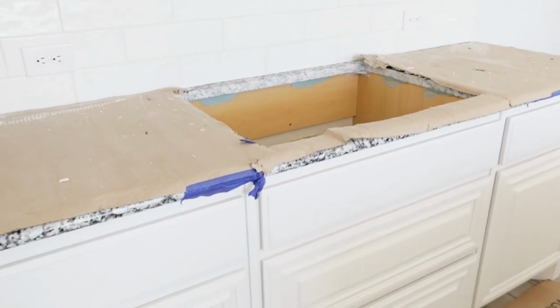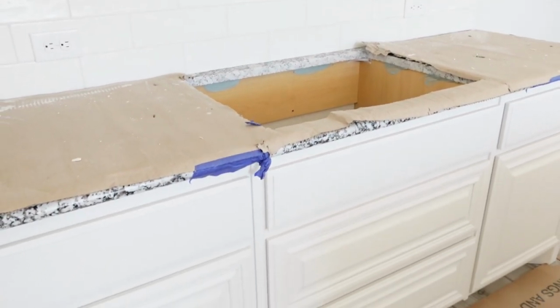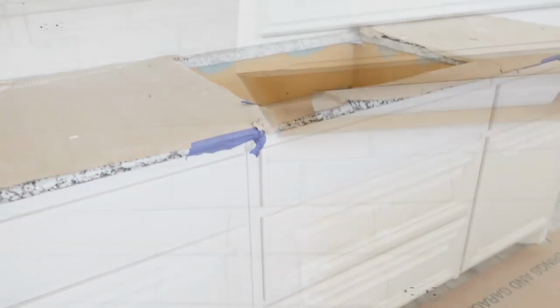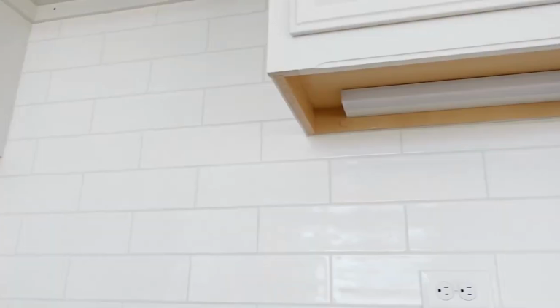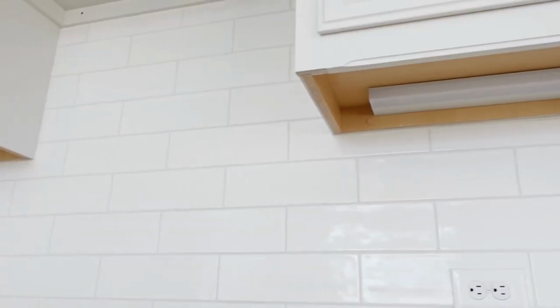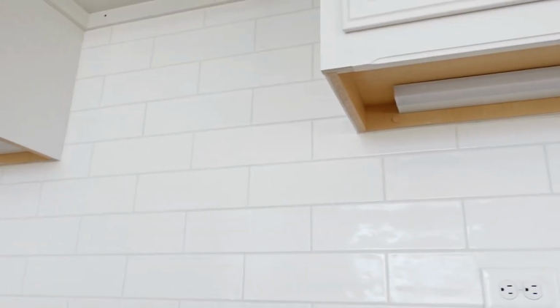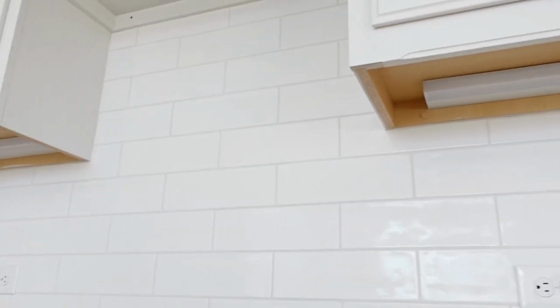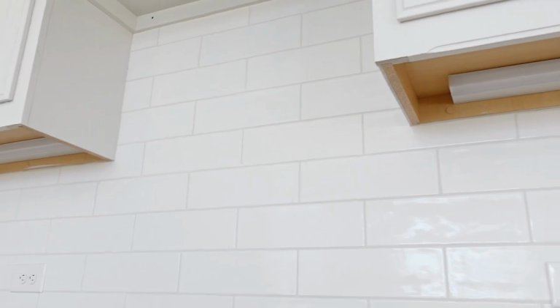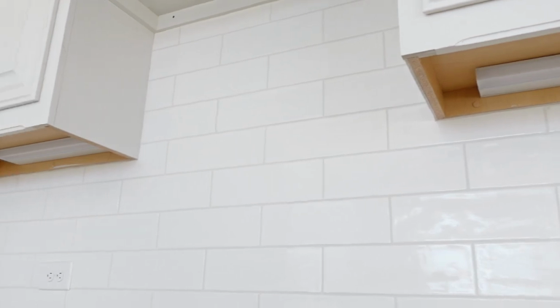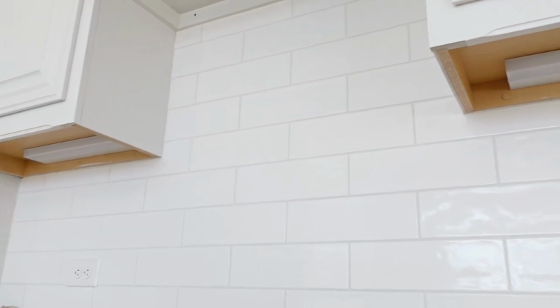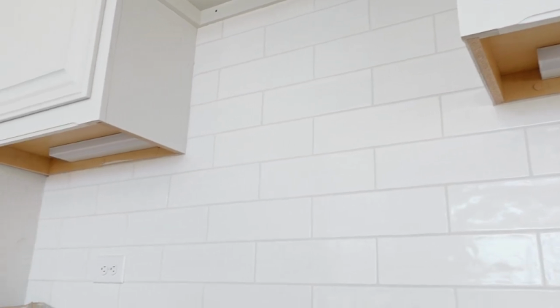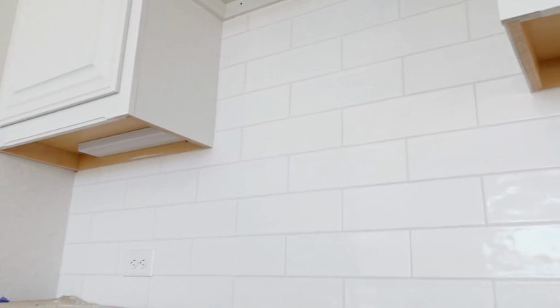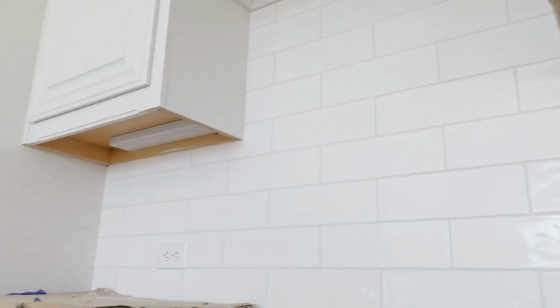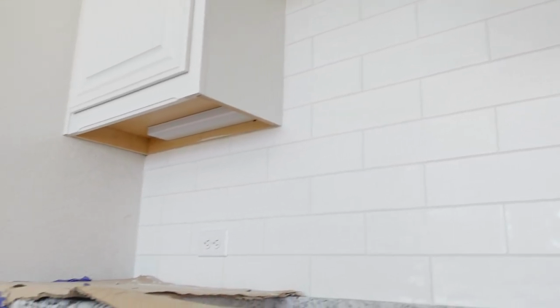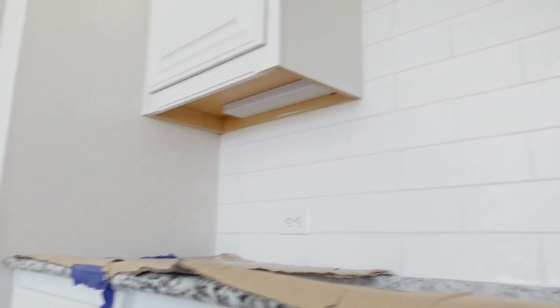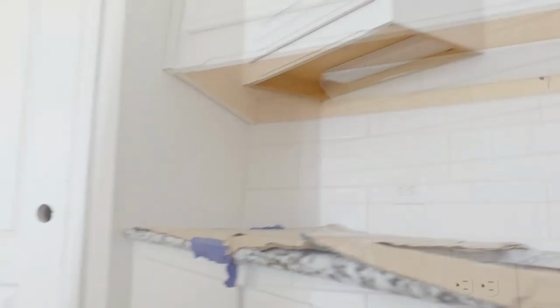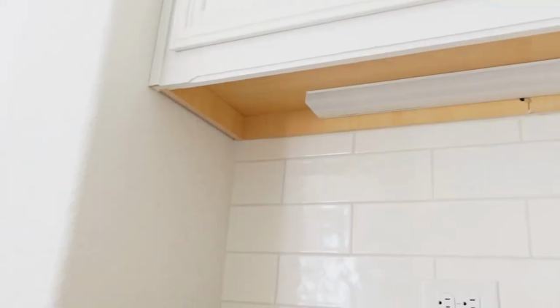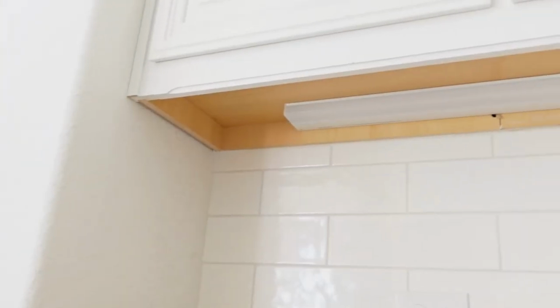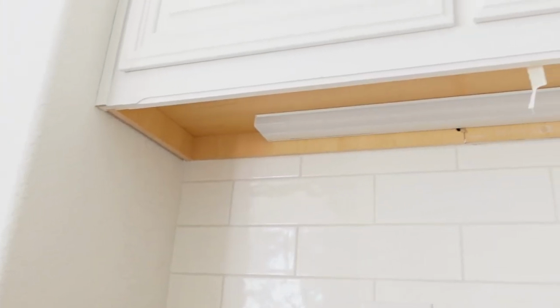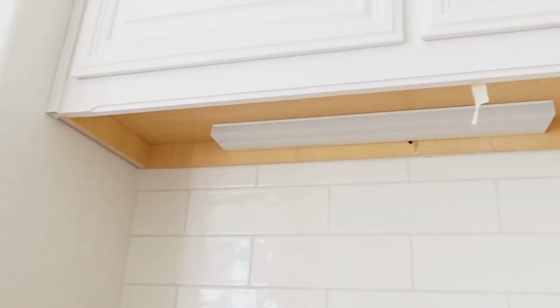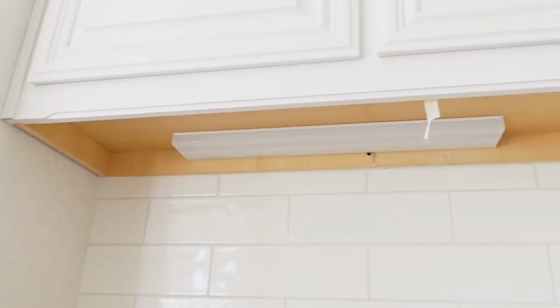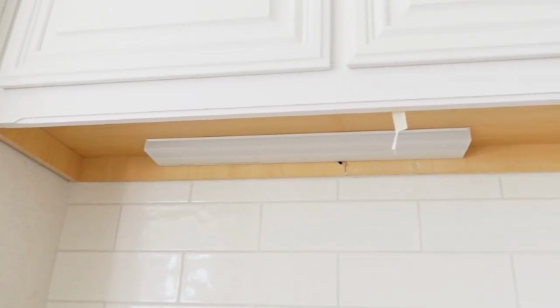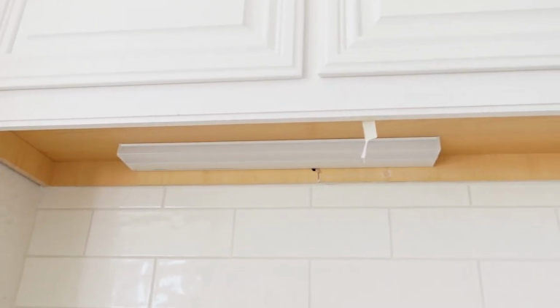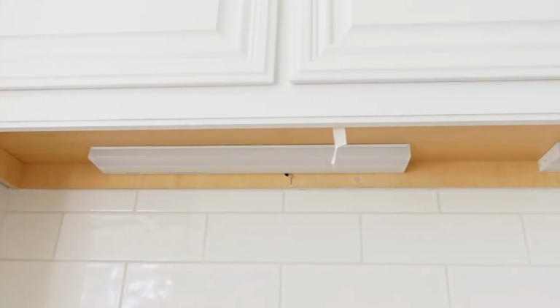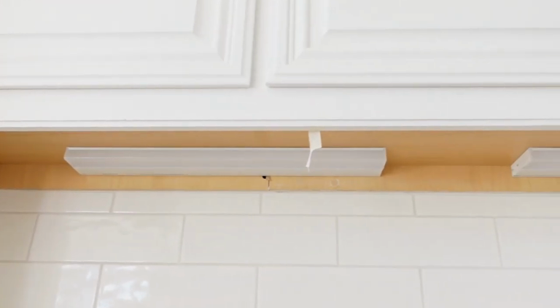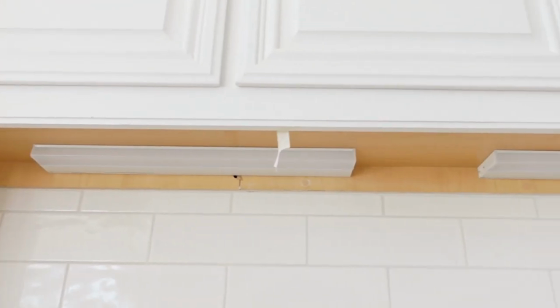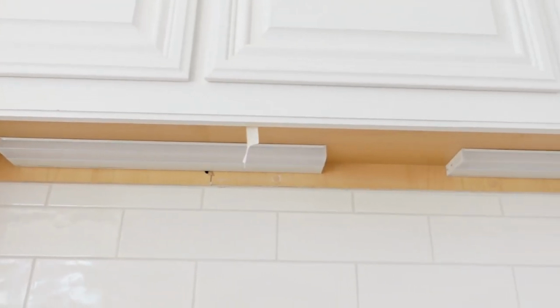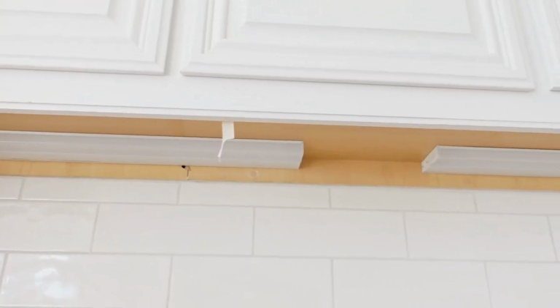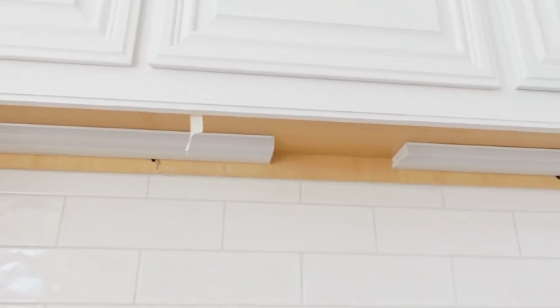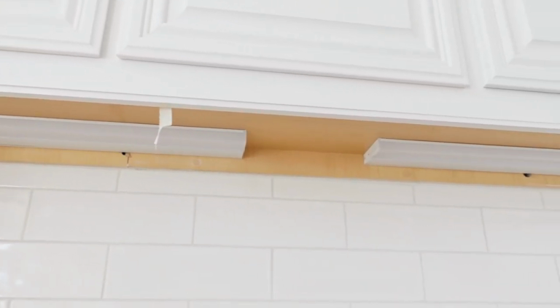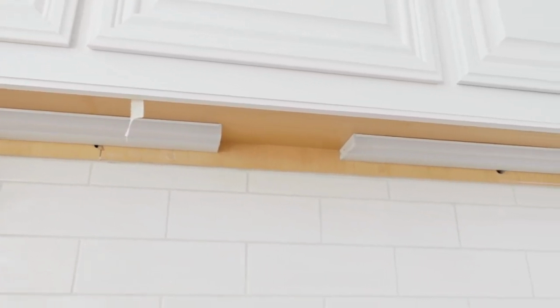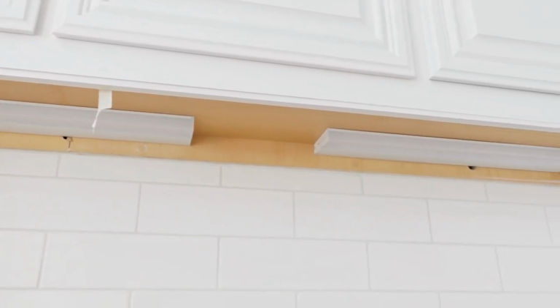They also added additional lights above the countertops. I think that's a nice additional feature.